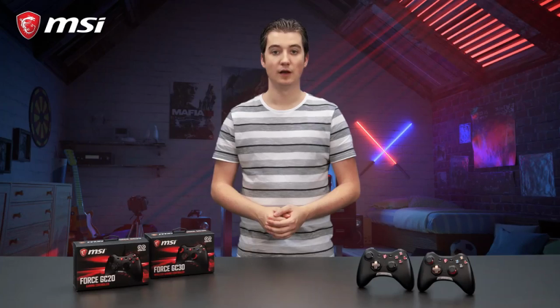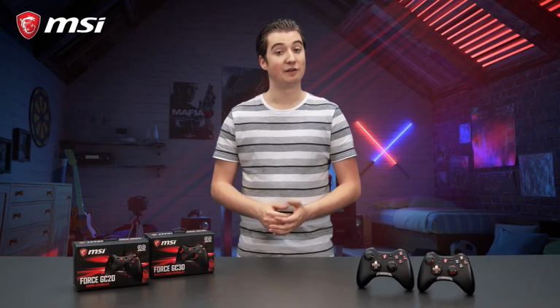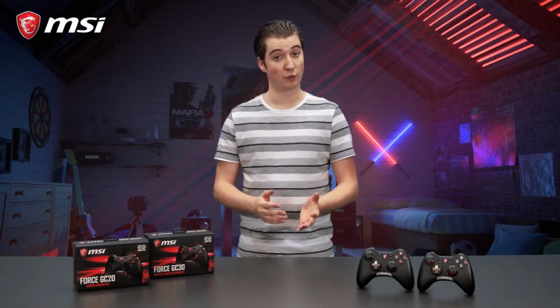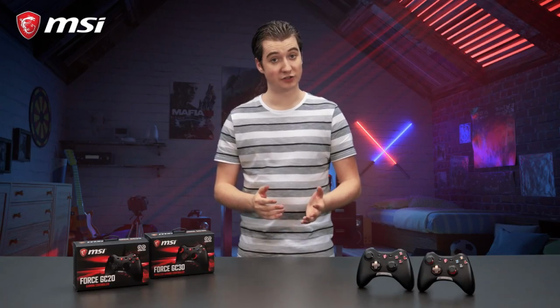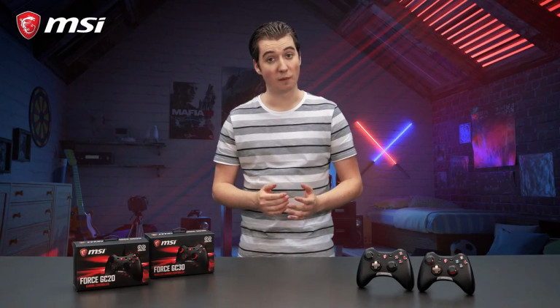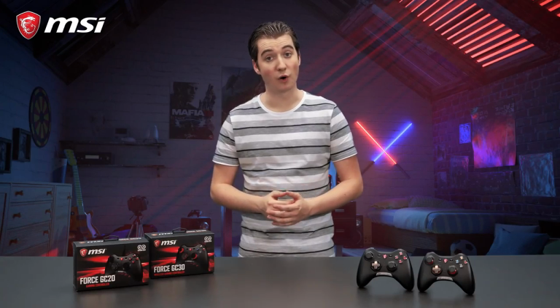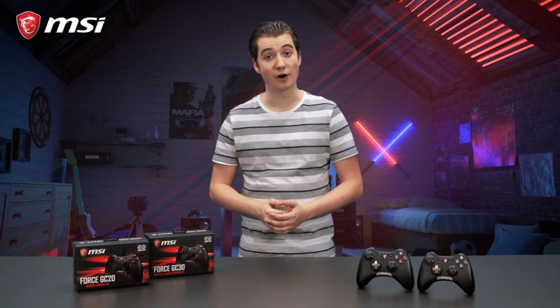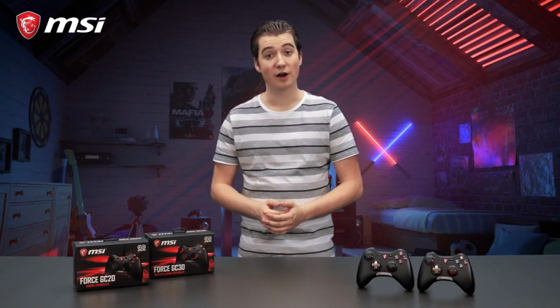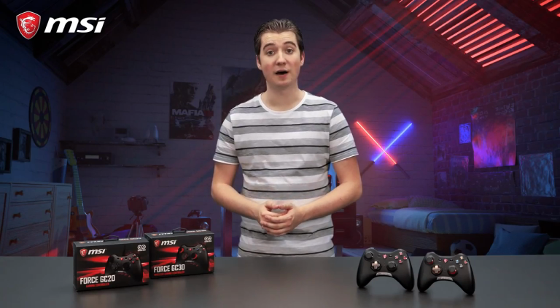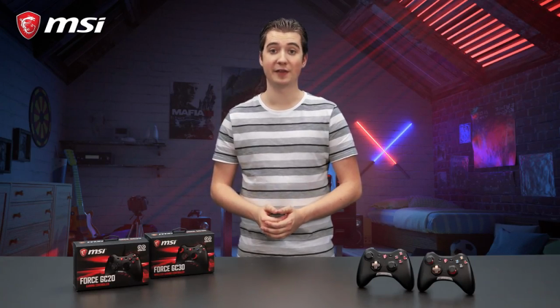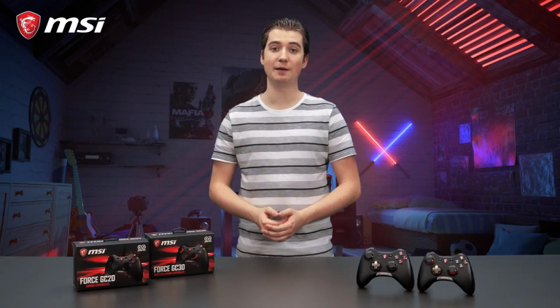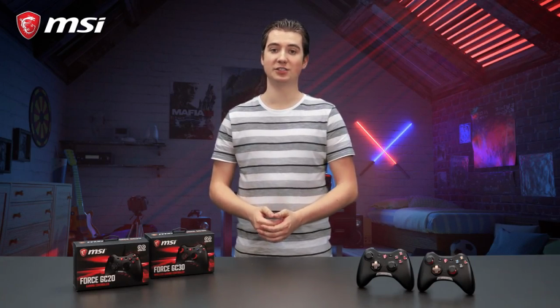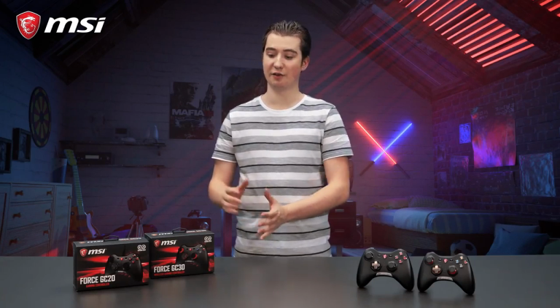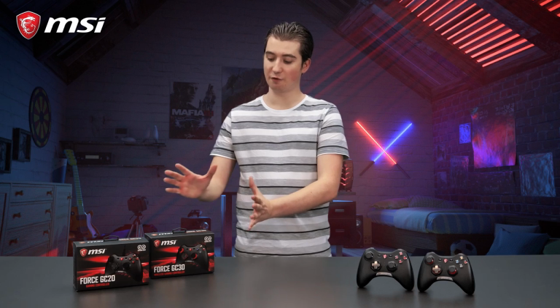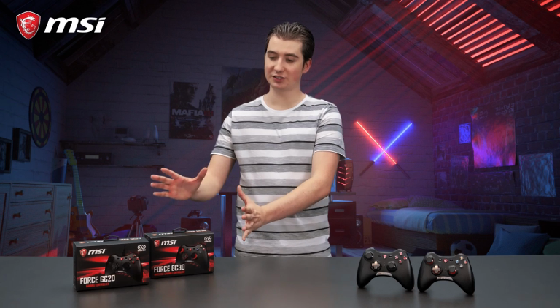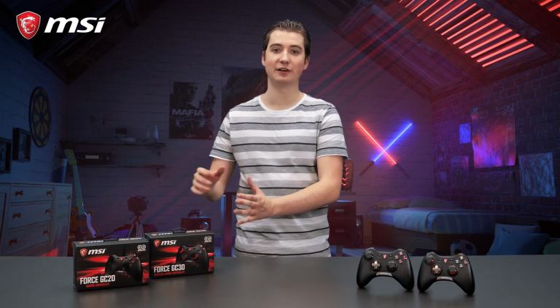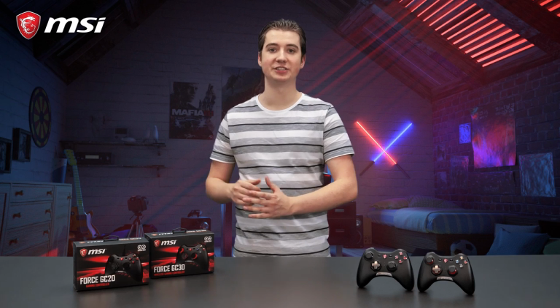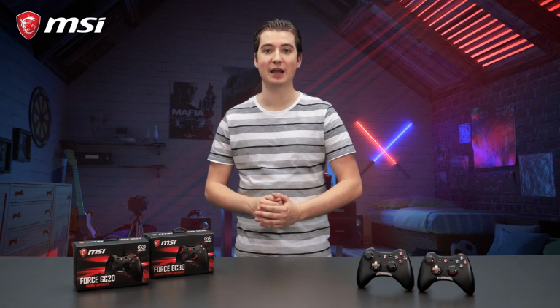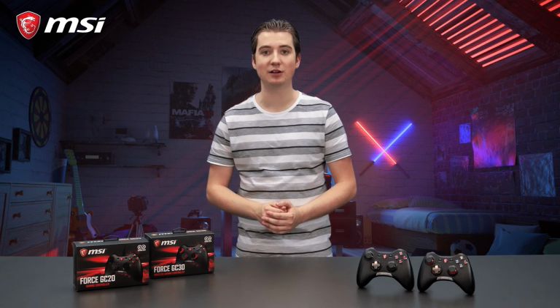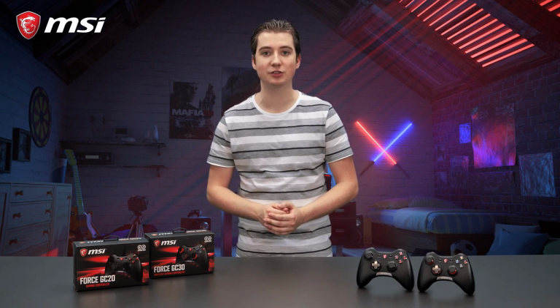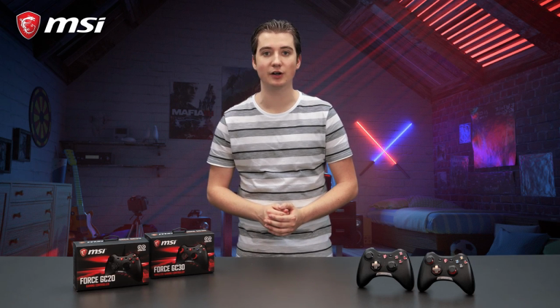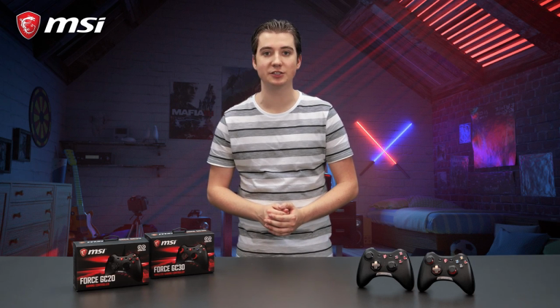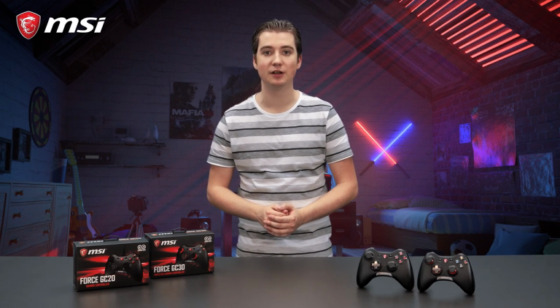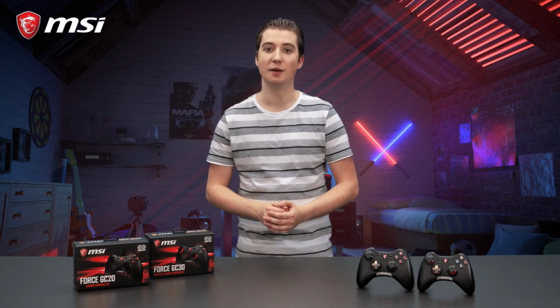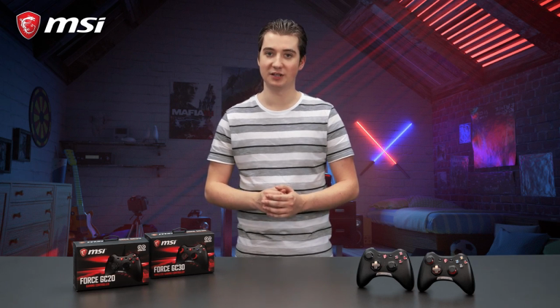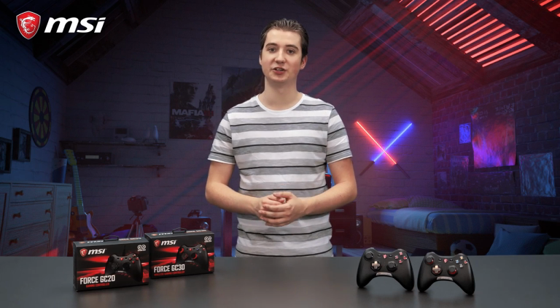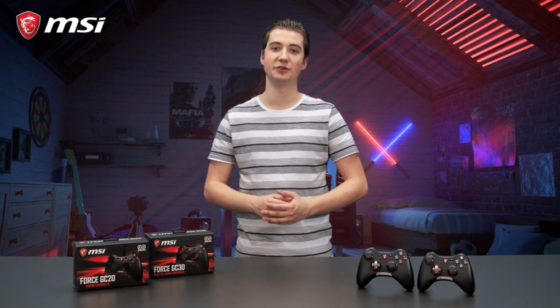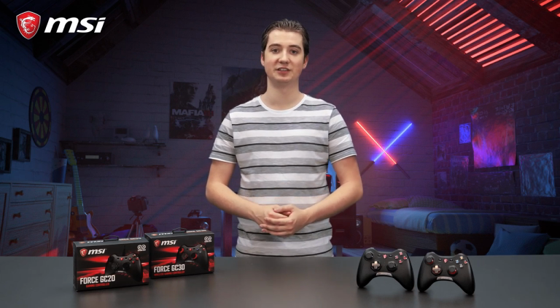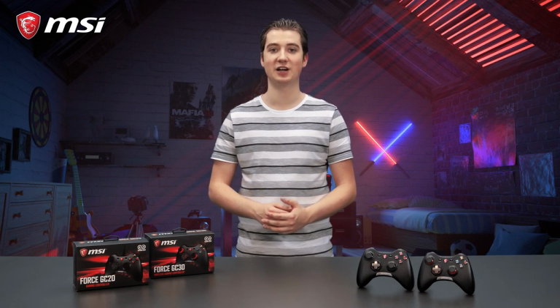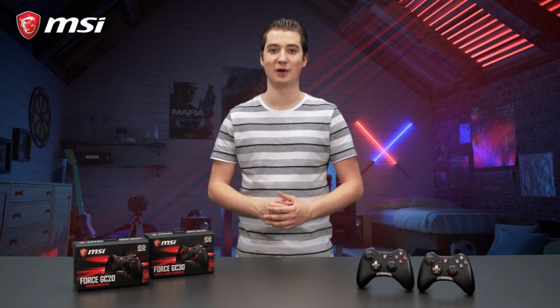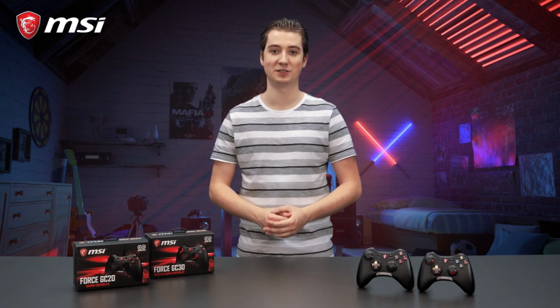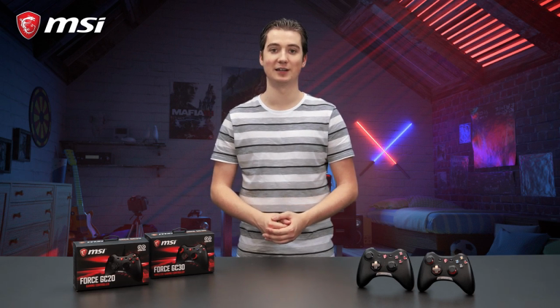If you want to know more about the MSI Force series gaming controllers, make sure to visit our website.